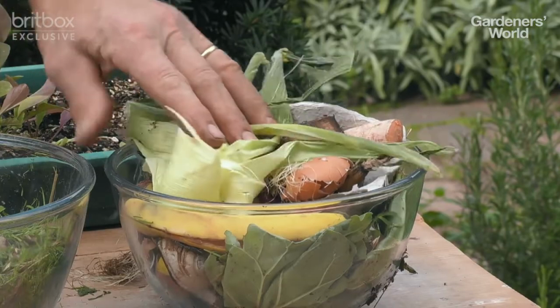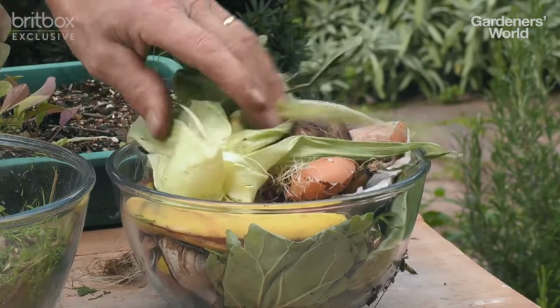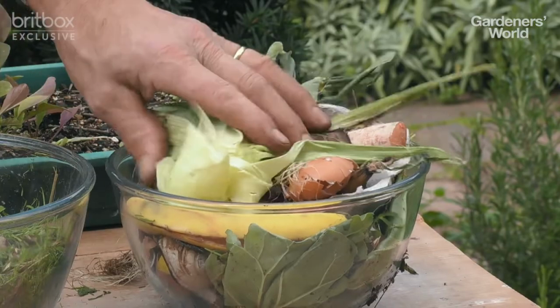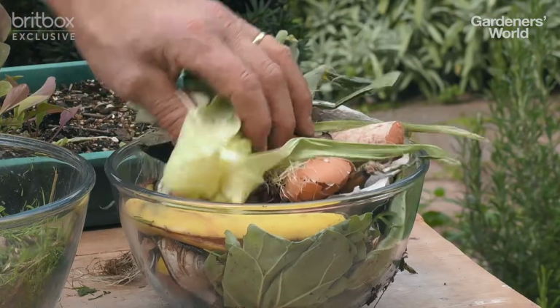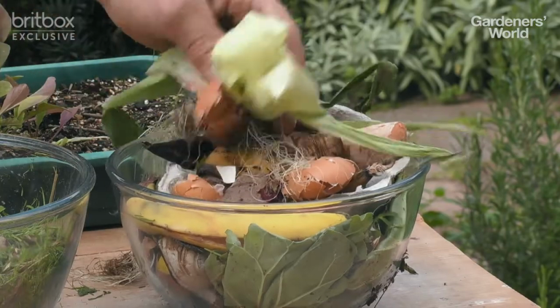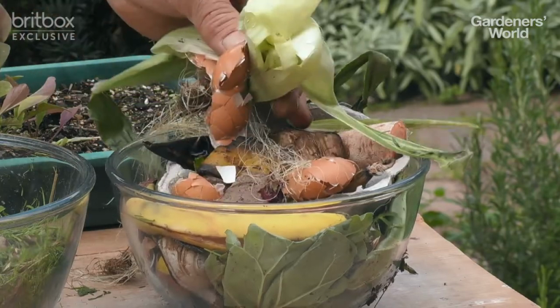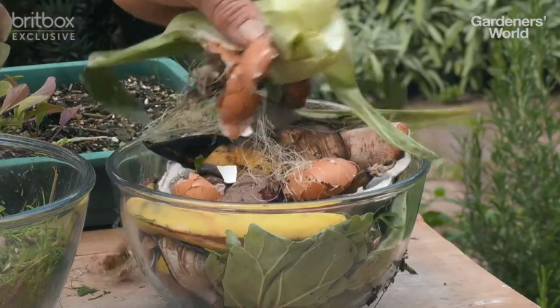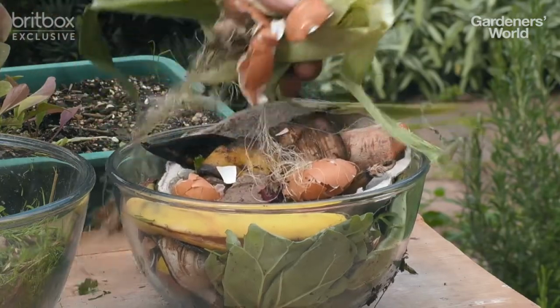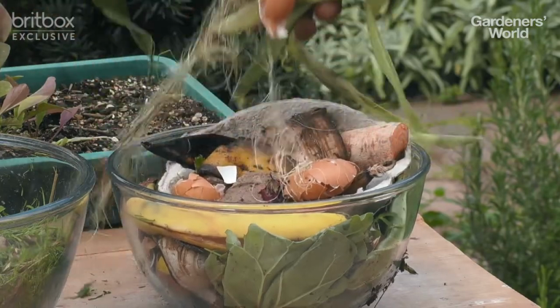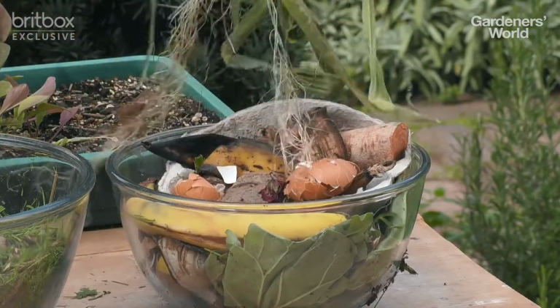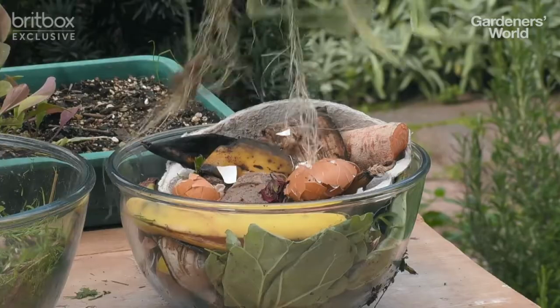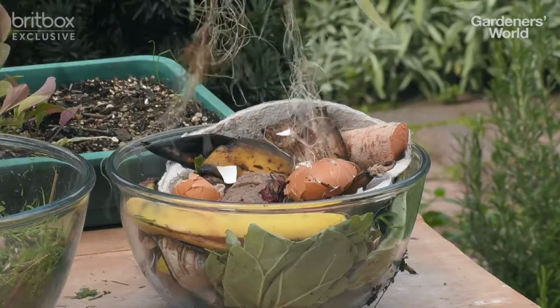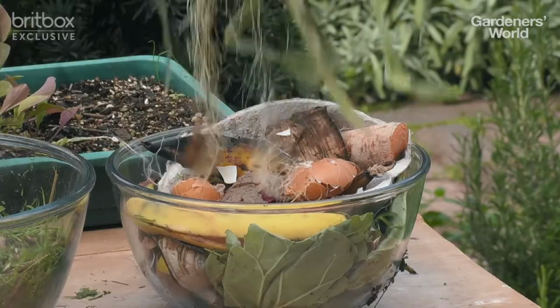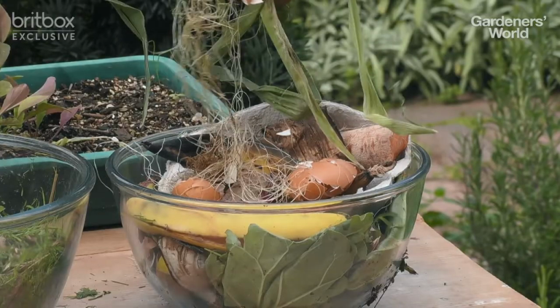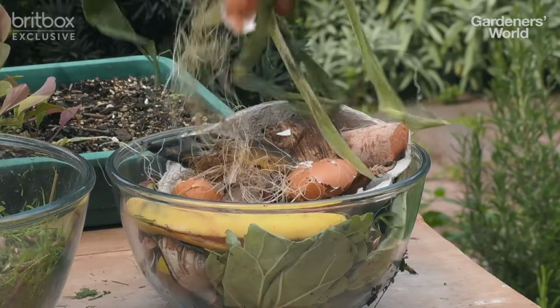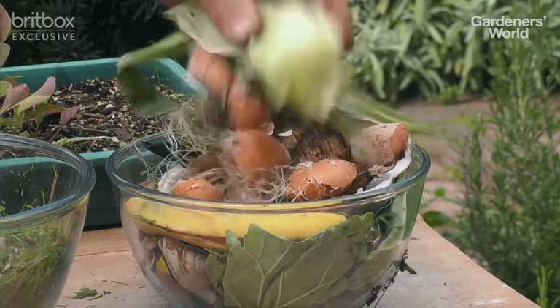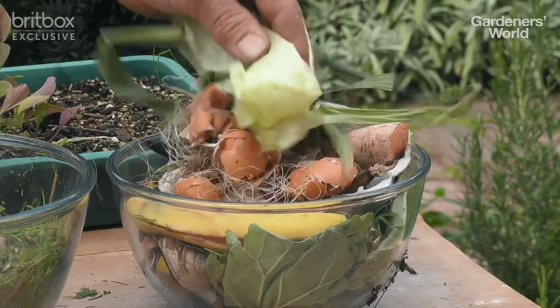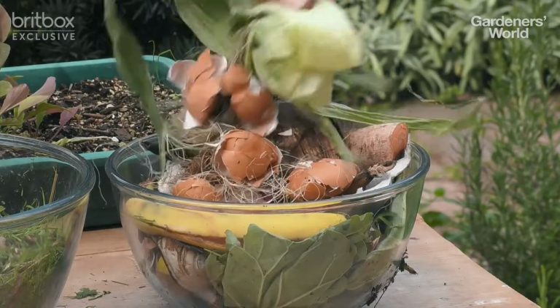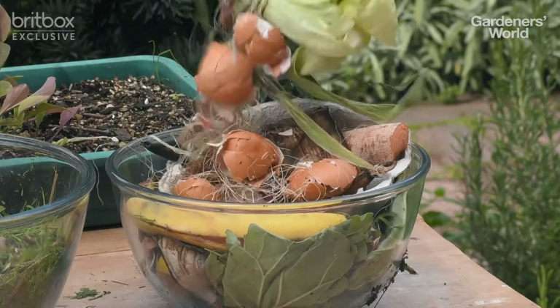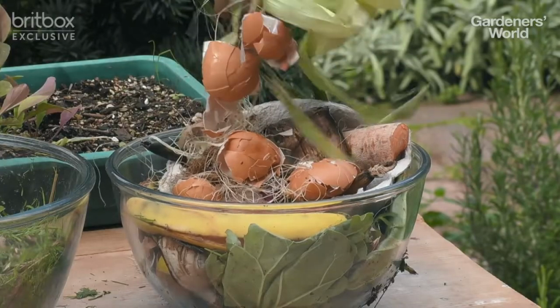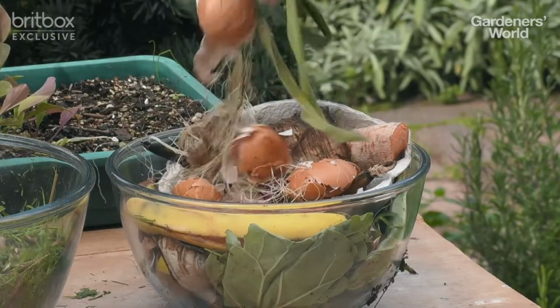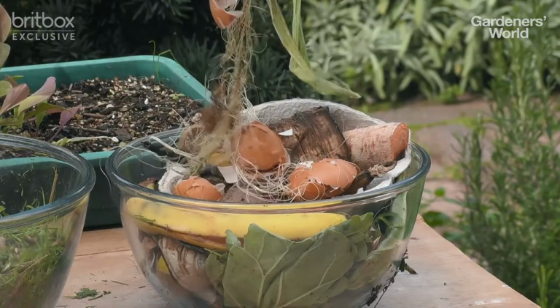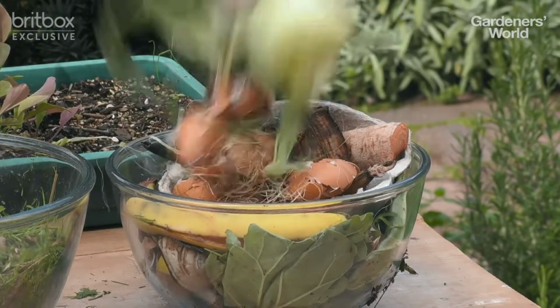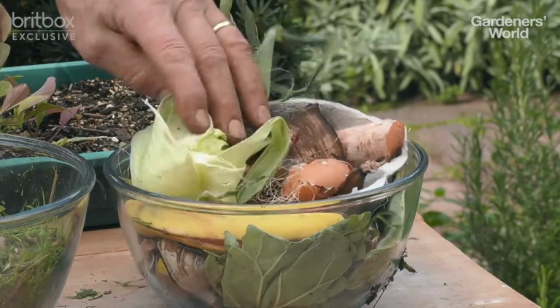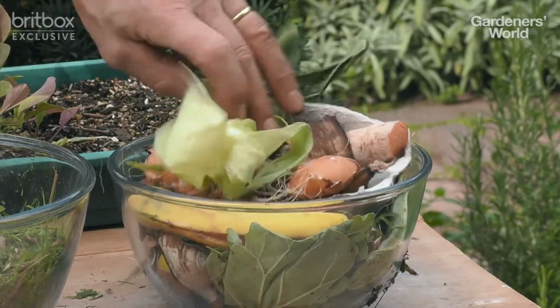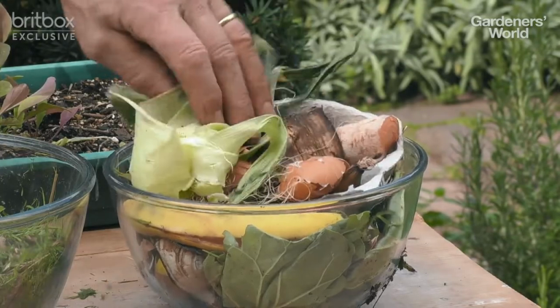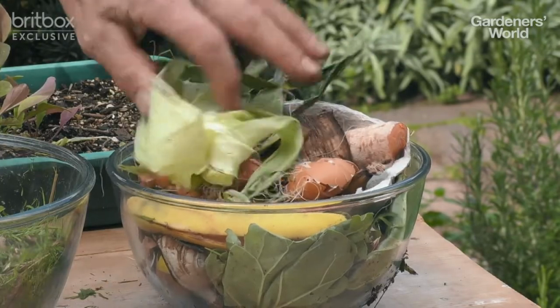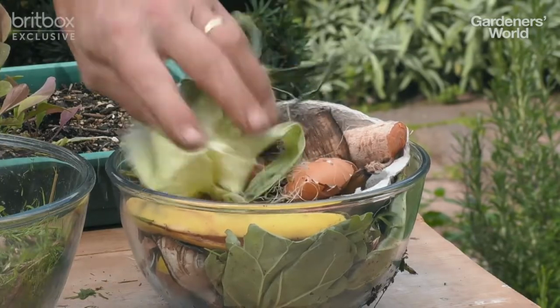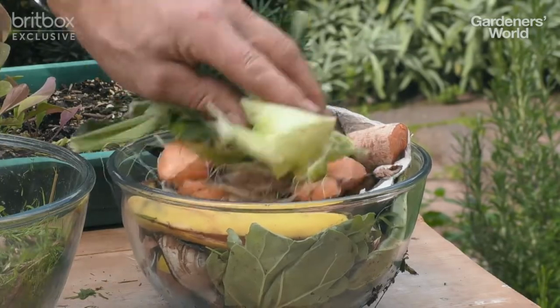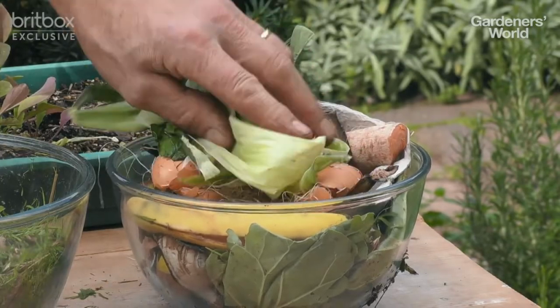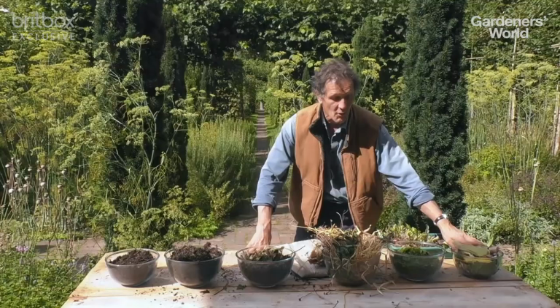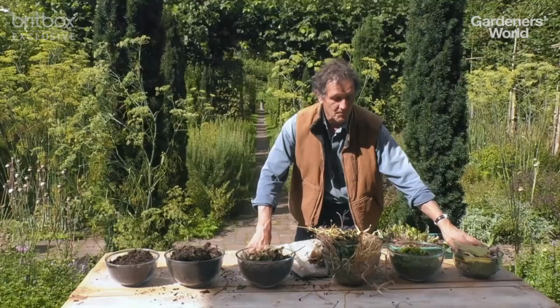So for example, kitchen waste — eggshells, banana skin, vegetable peelings — all can definitely go on.